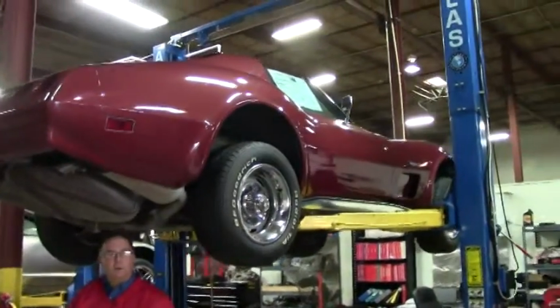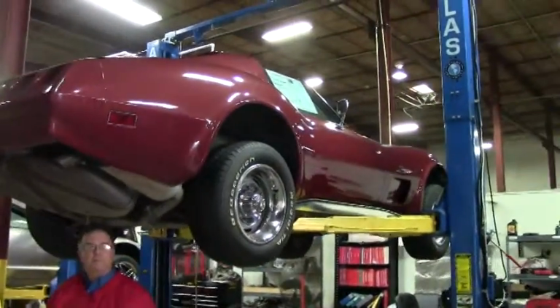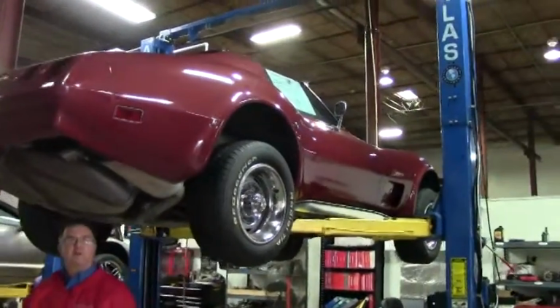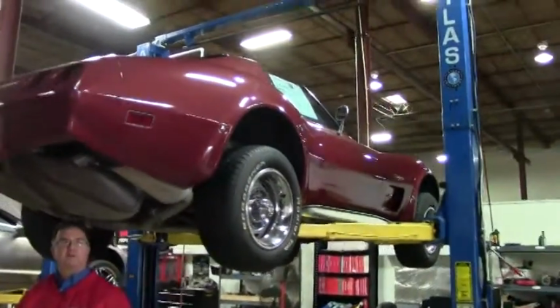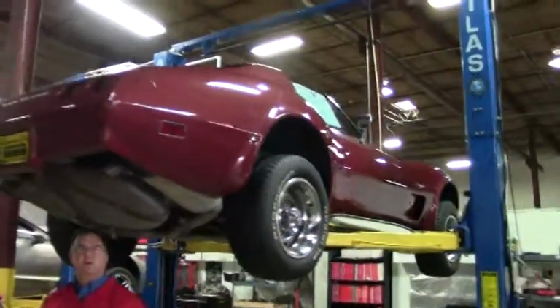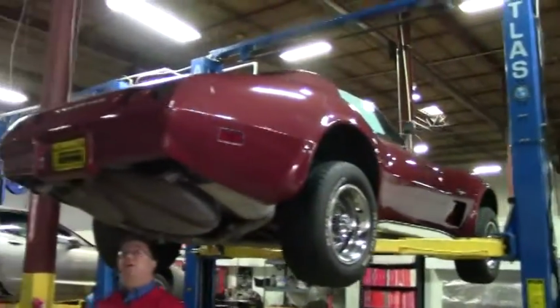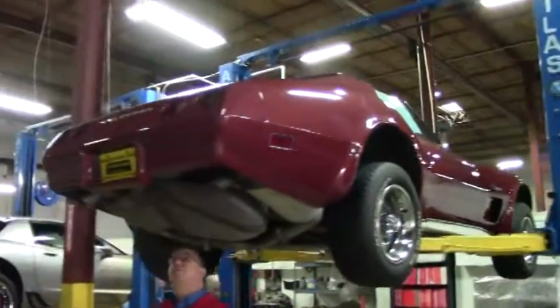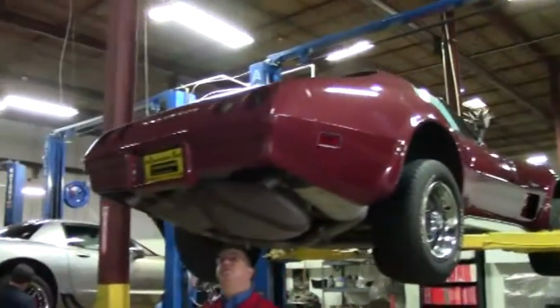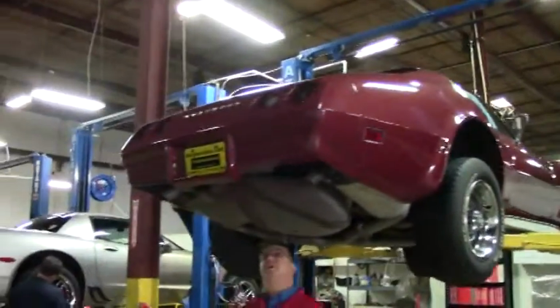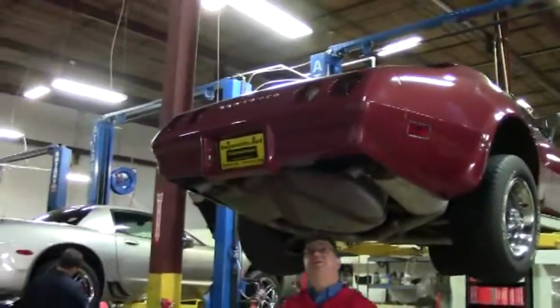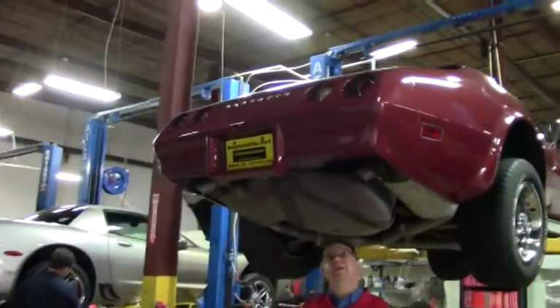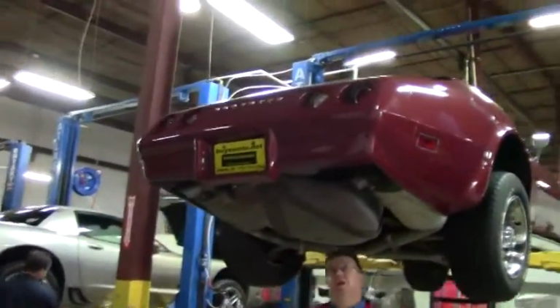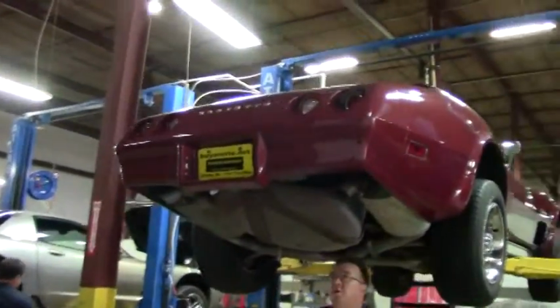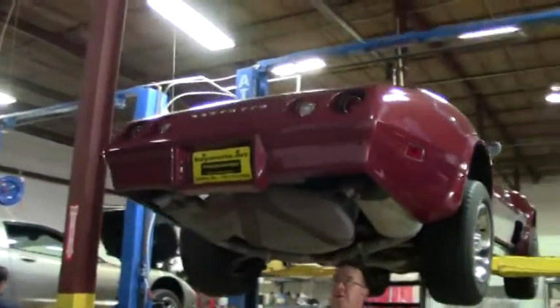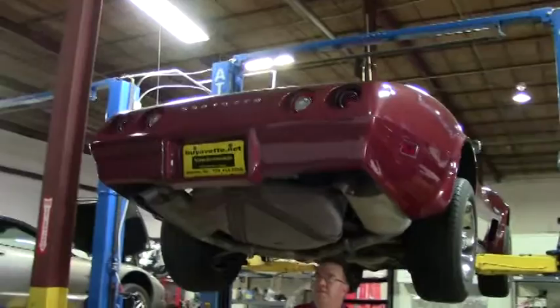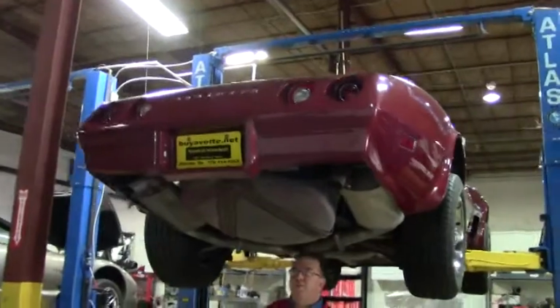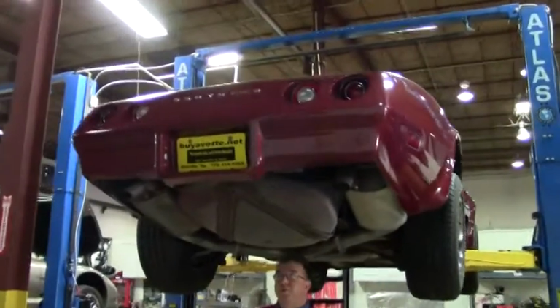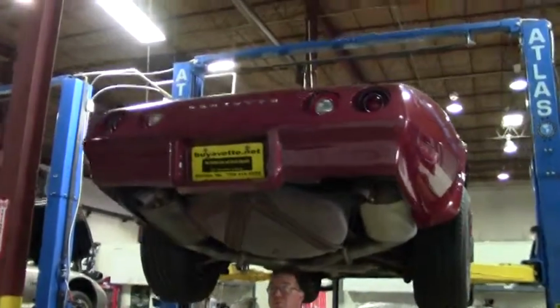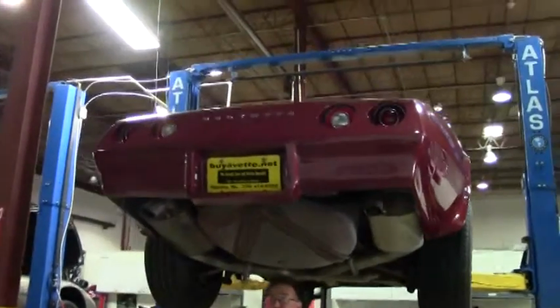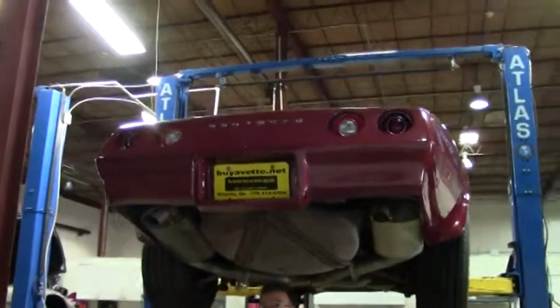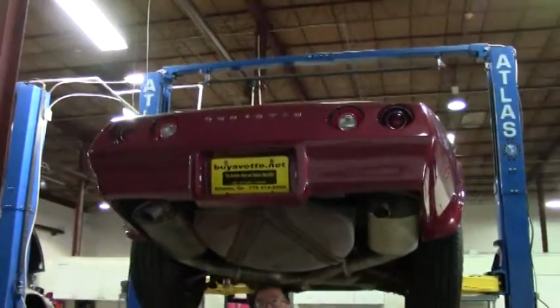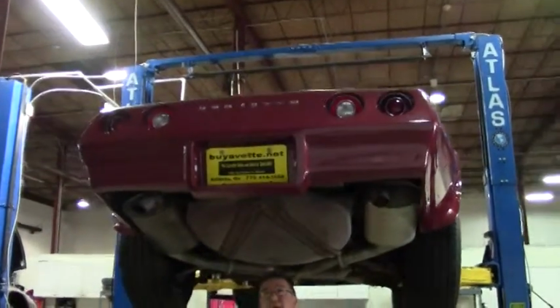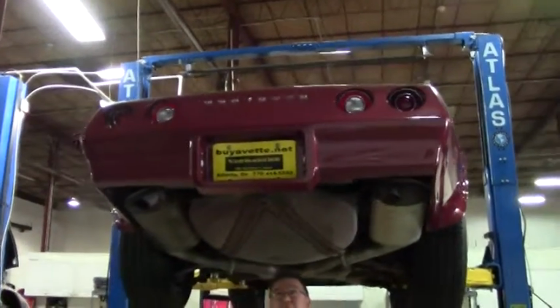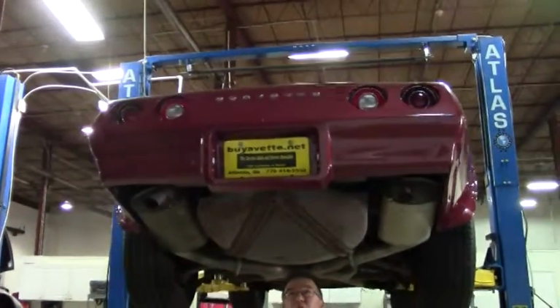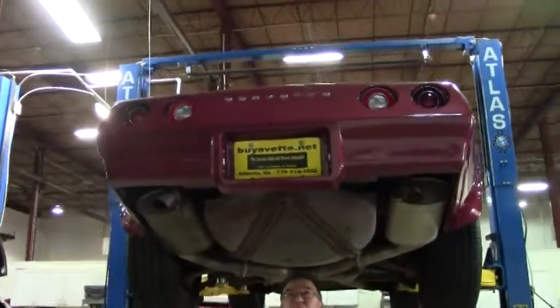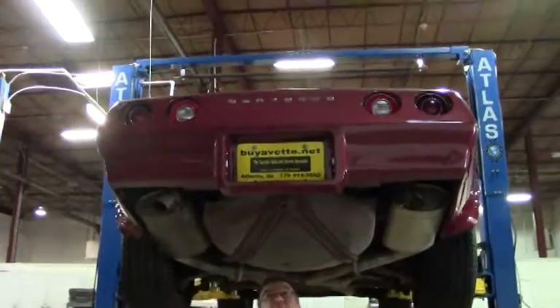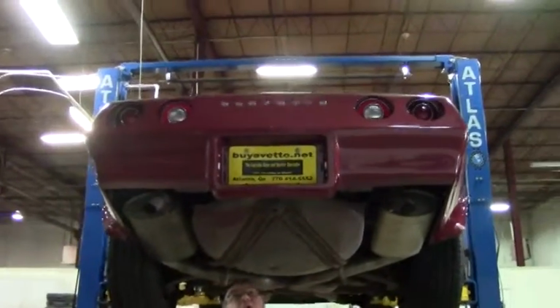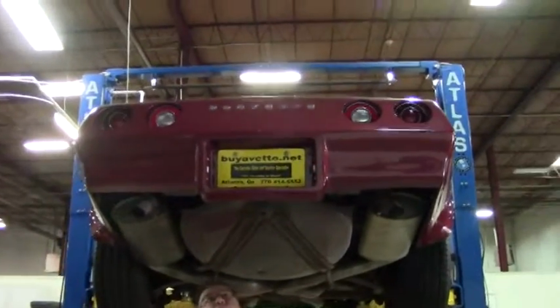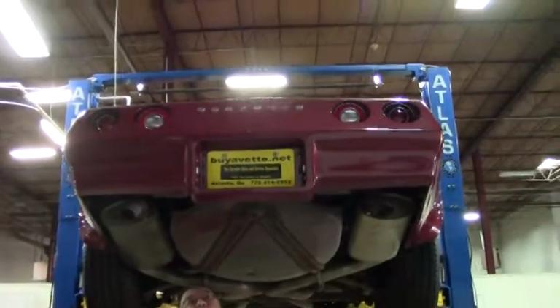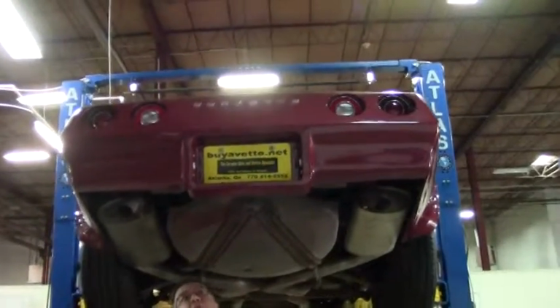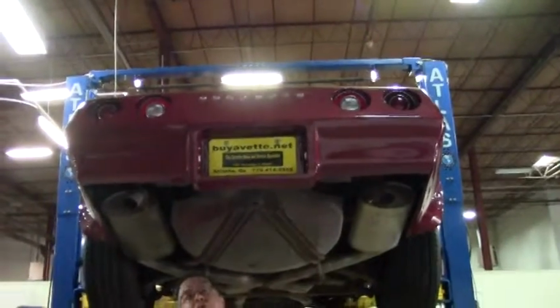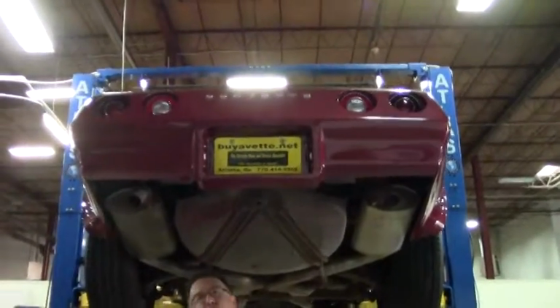Welcome back folks, John Ivankovic here. Today we're going to take a look underneath this beautiful 1974 maroon coupe.